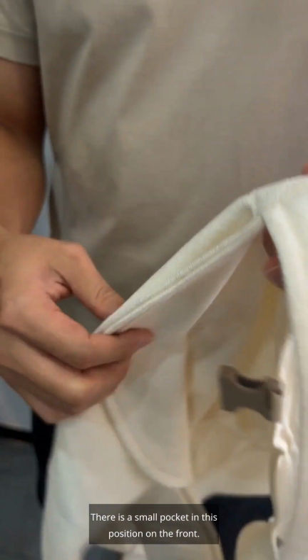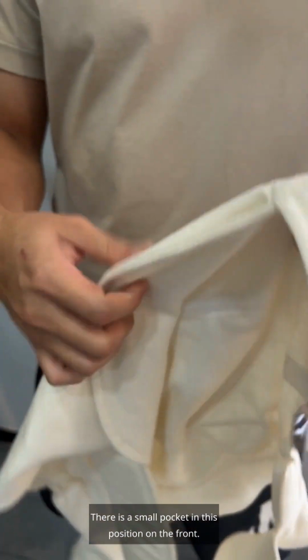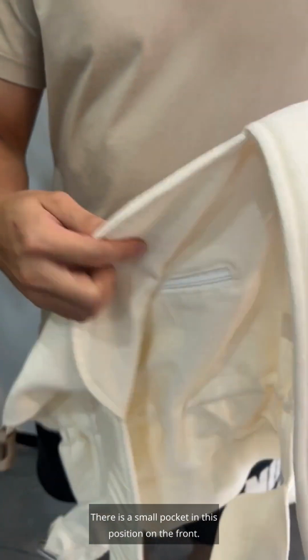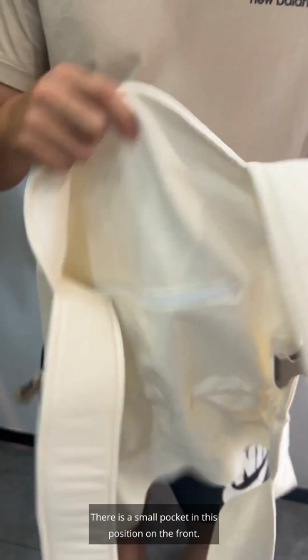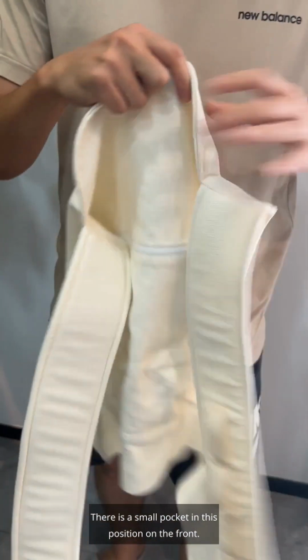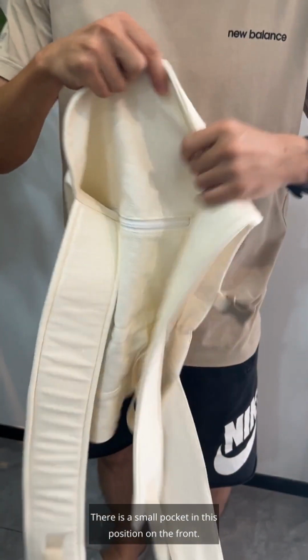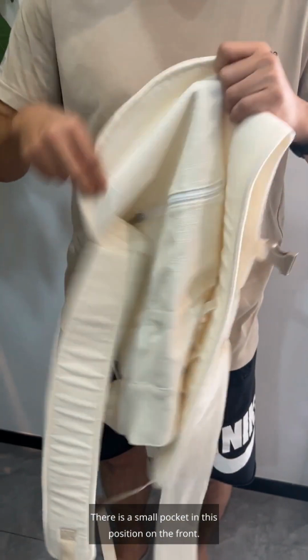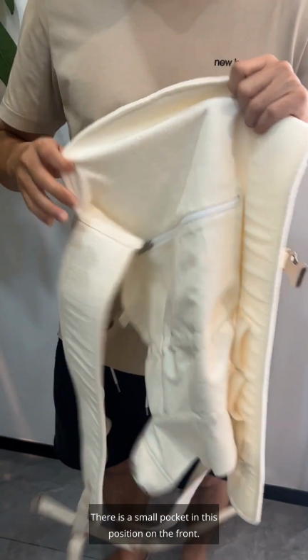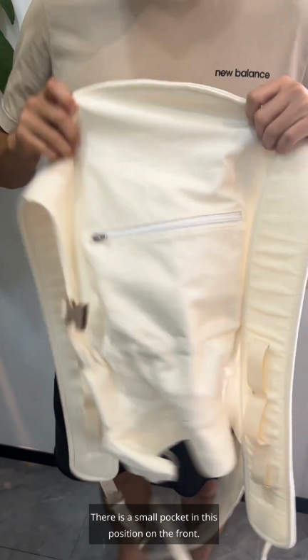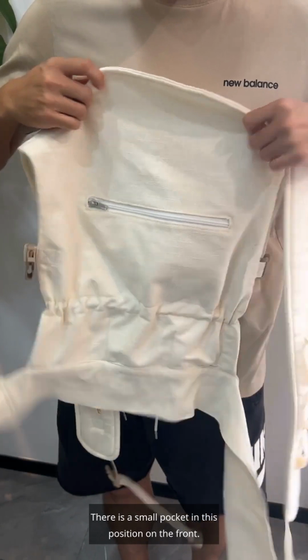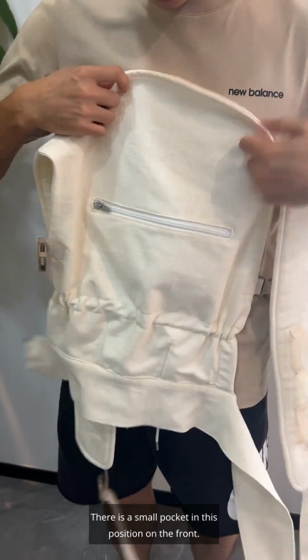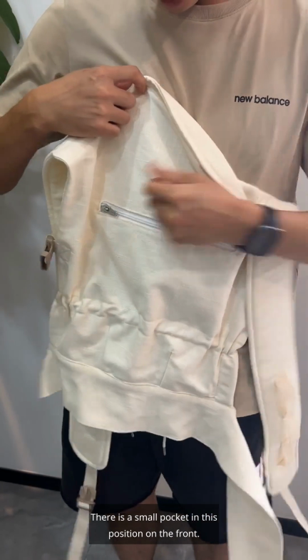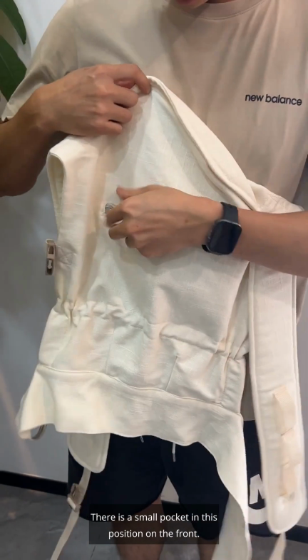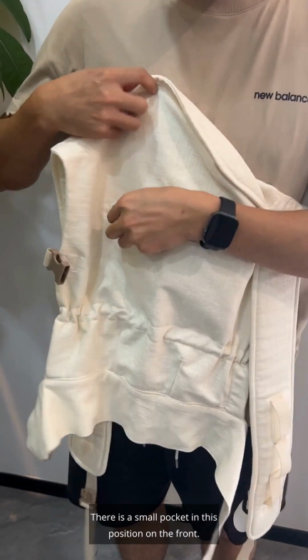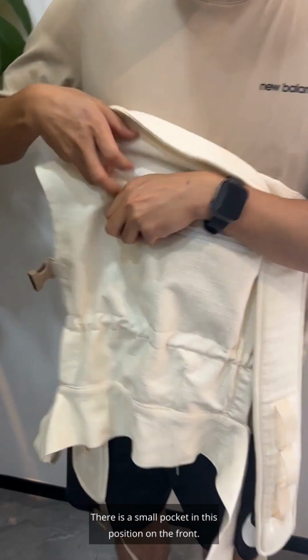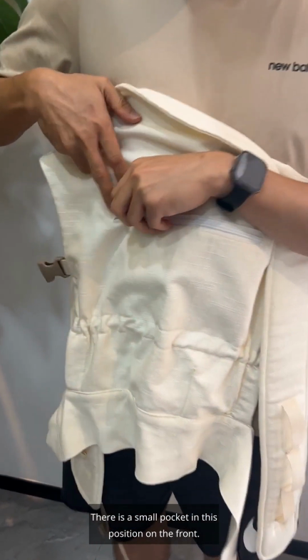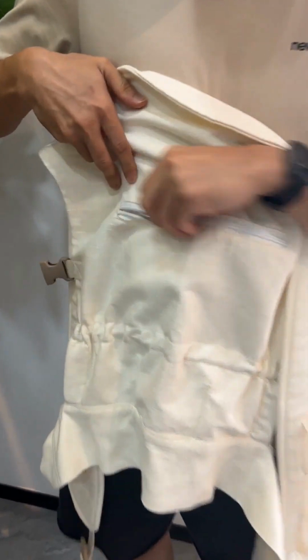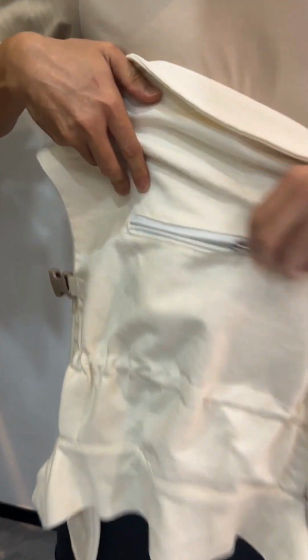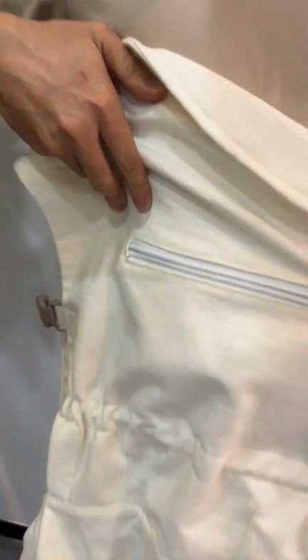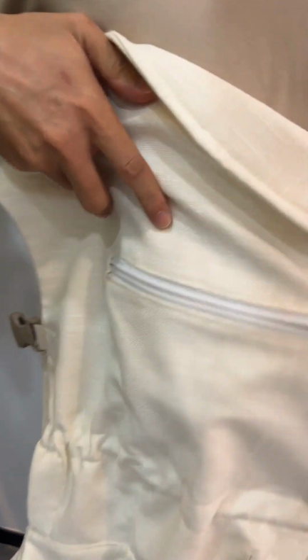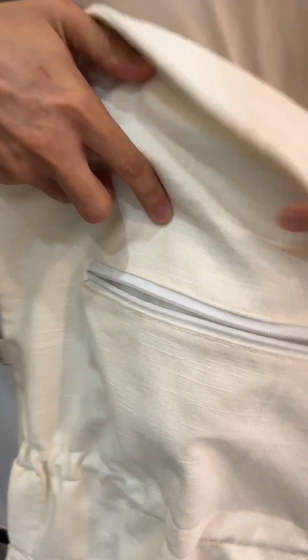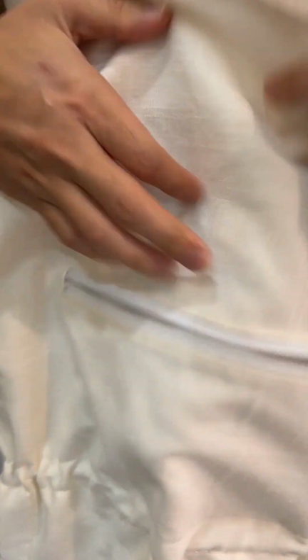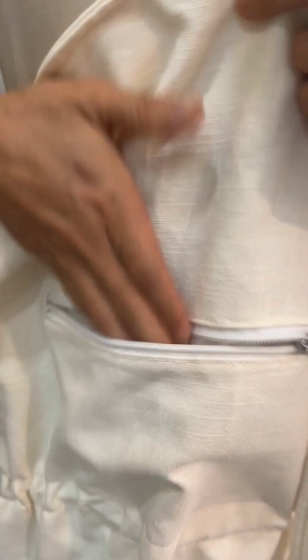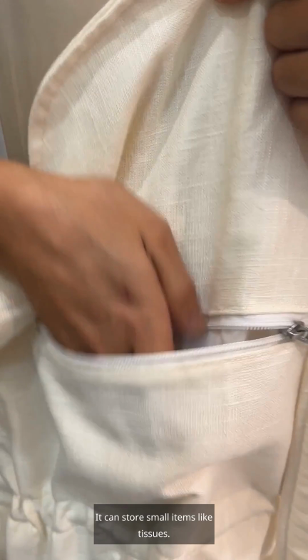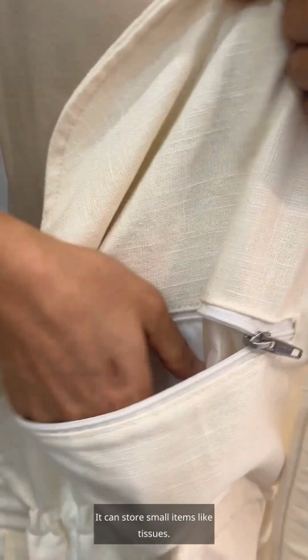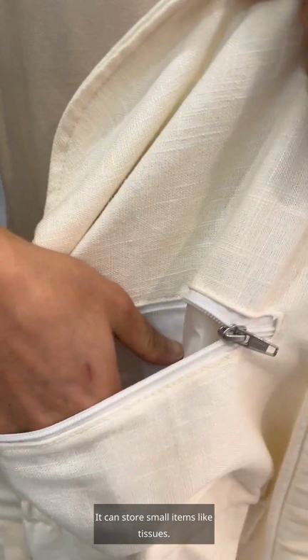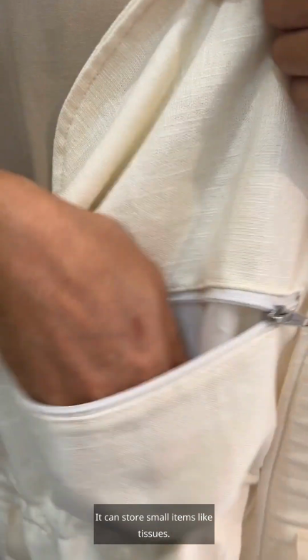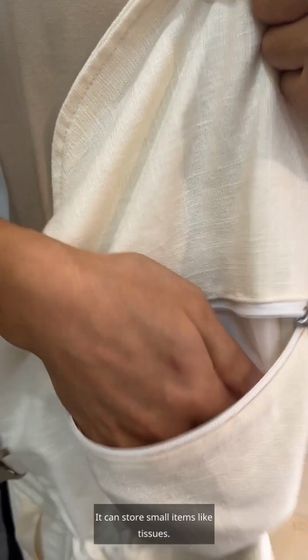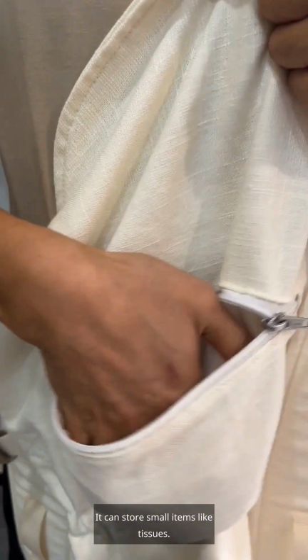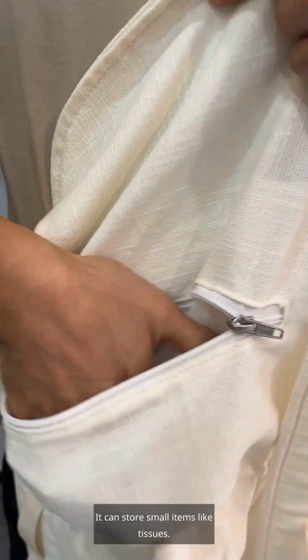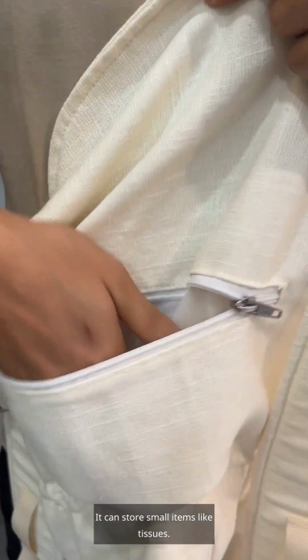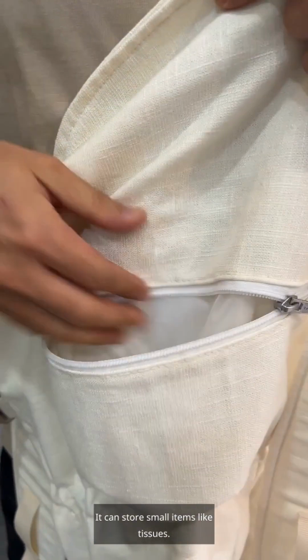There is a small pocket in this position on the front. It can store small items like tissues.